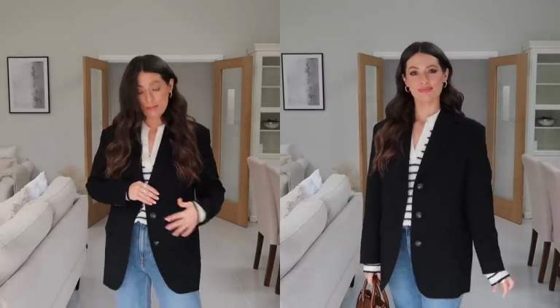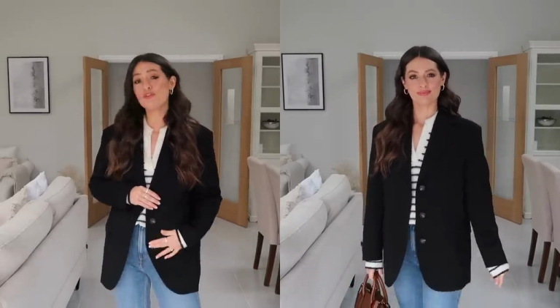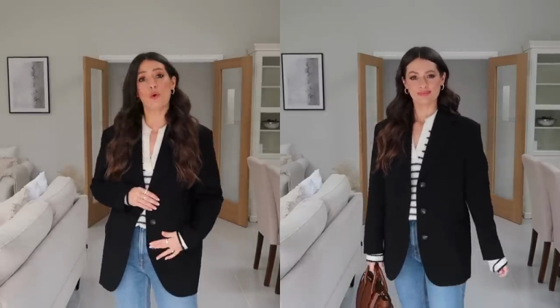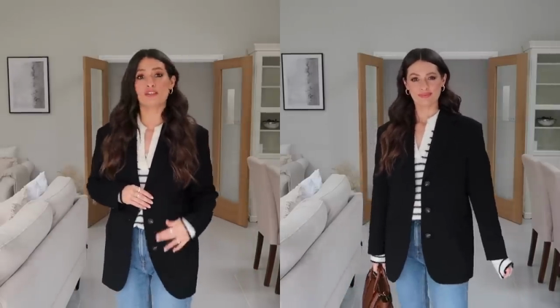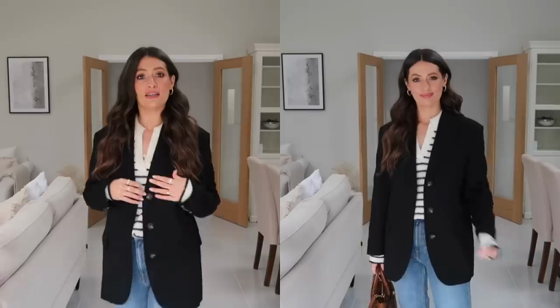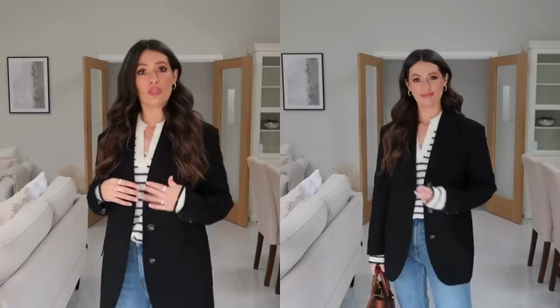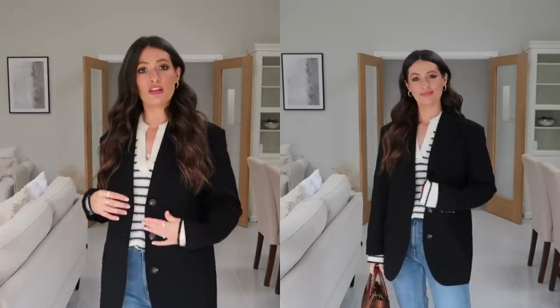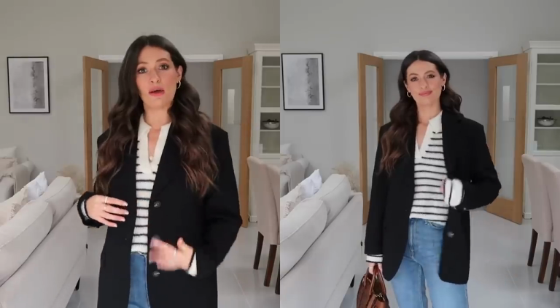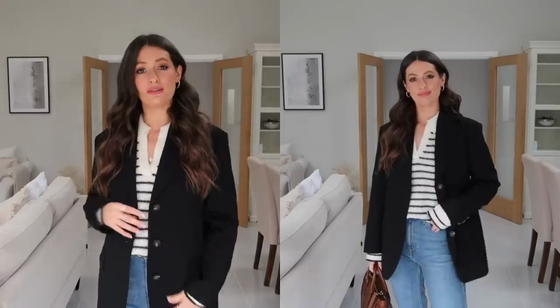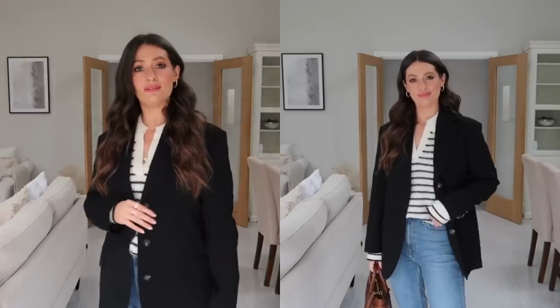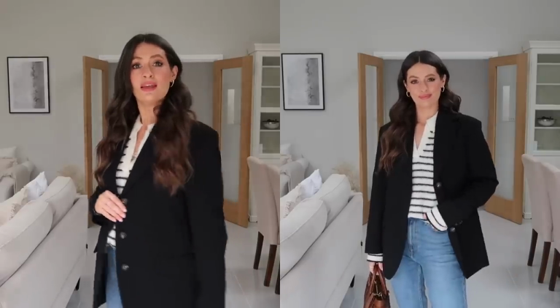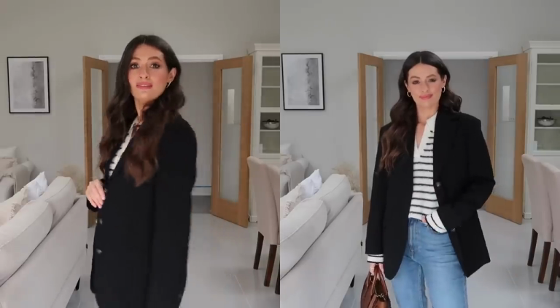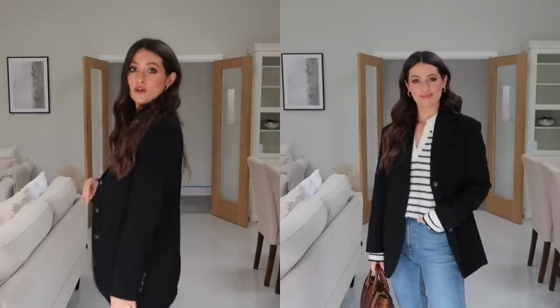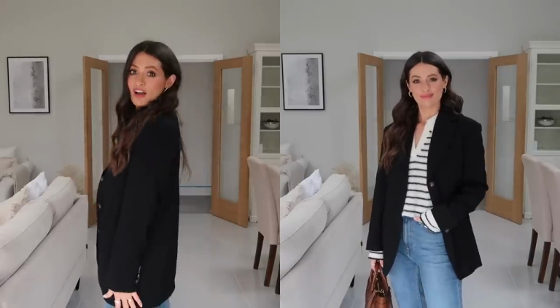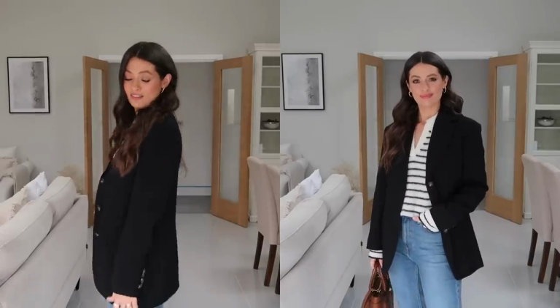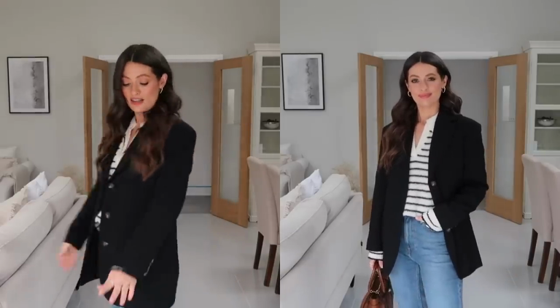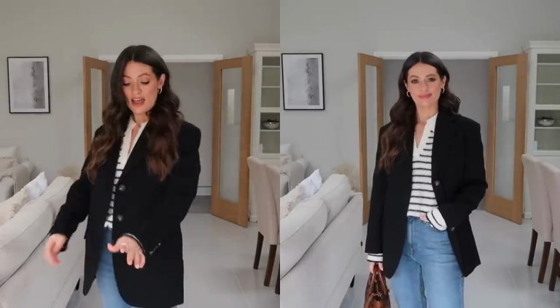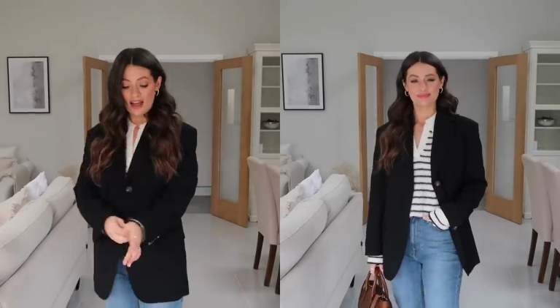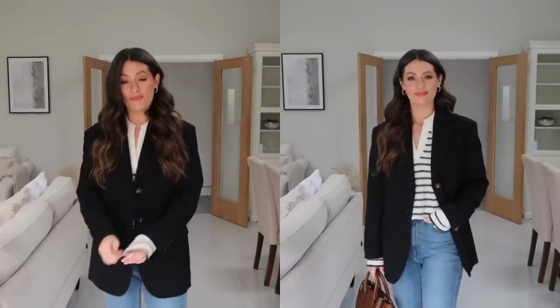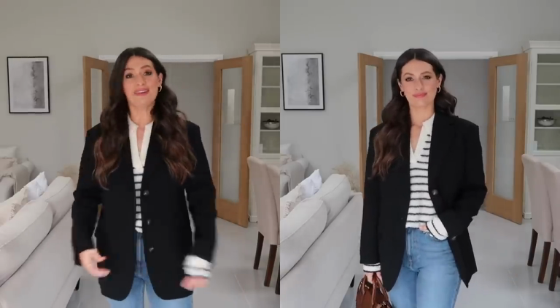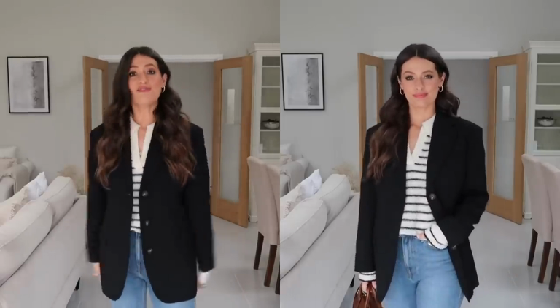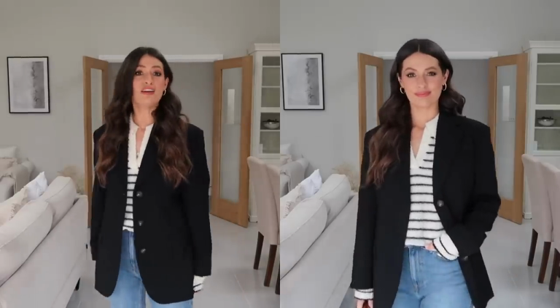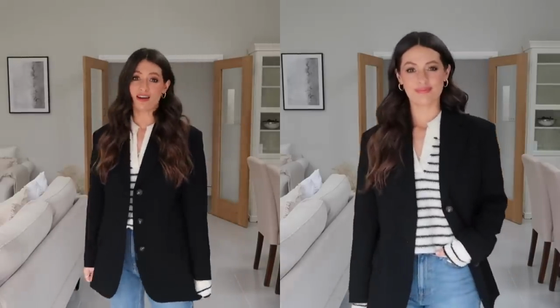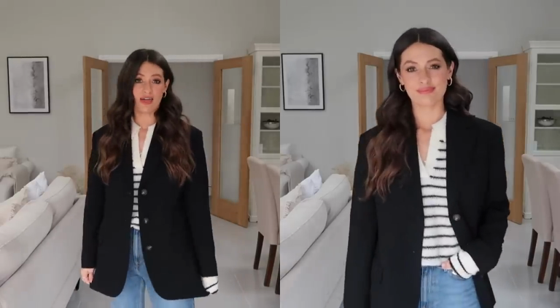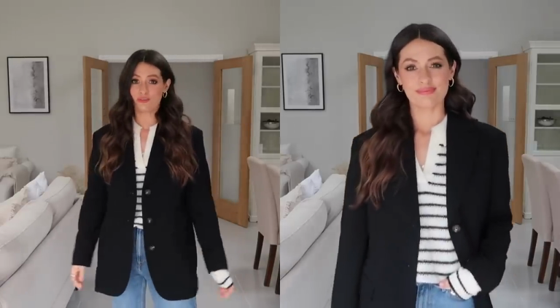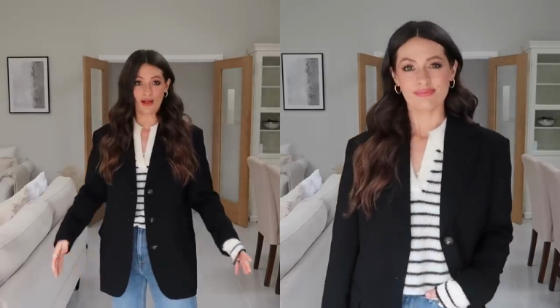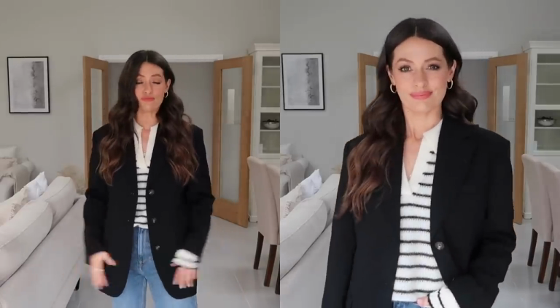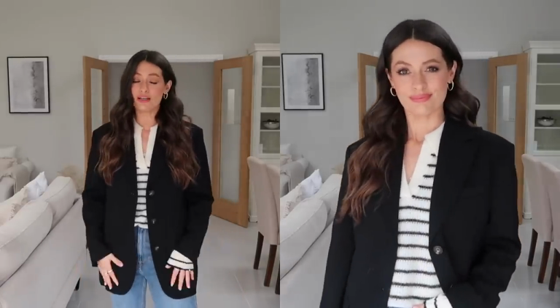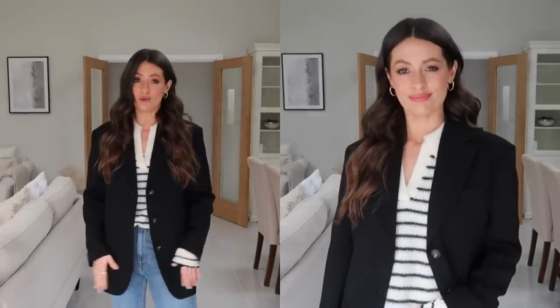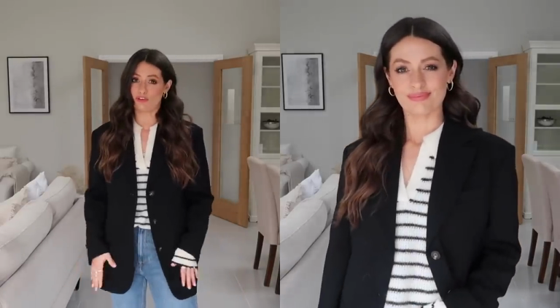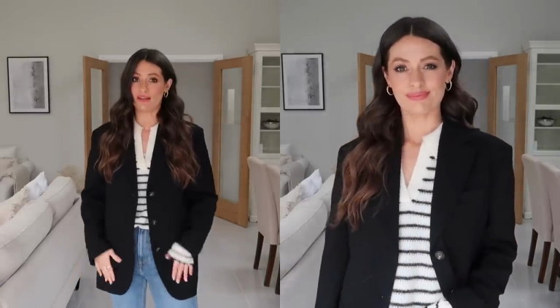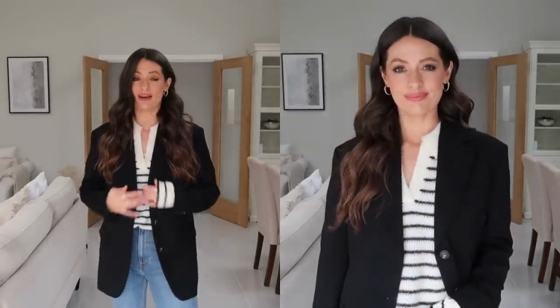Beautiful quality, it's got three buttons, single breasted, and a really great length as well. Really gorgeous blazer.